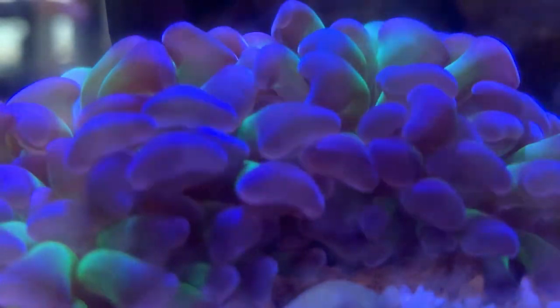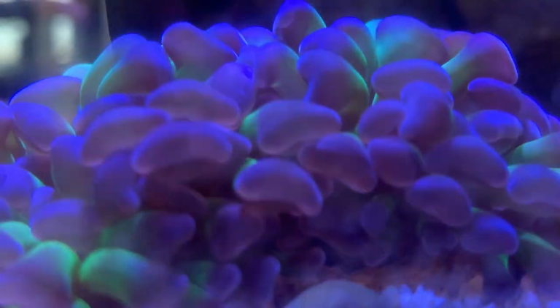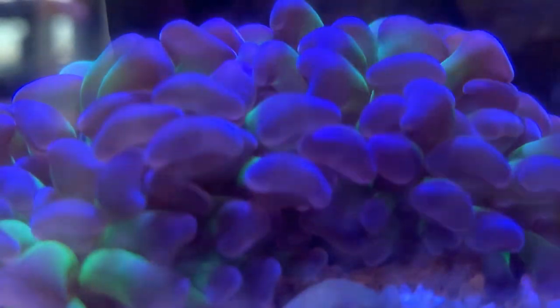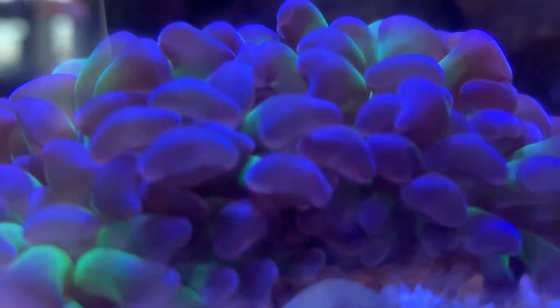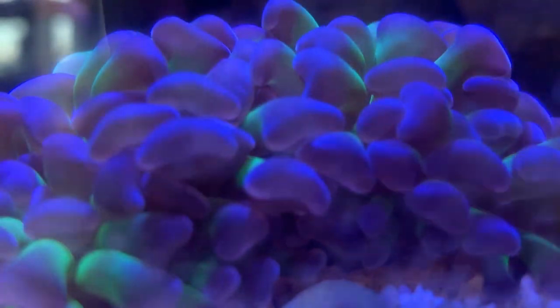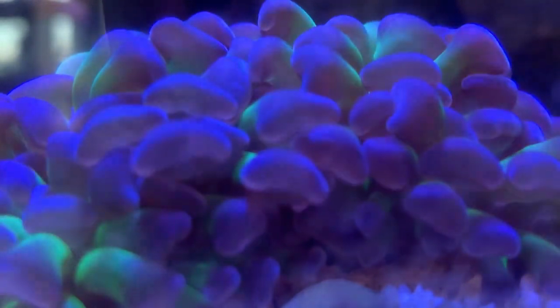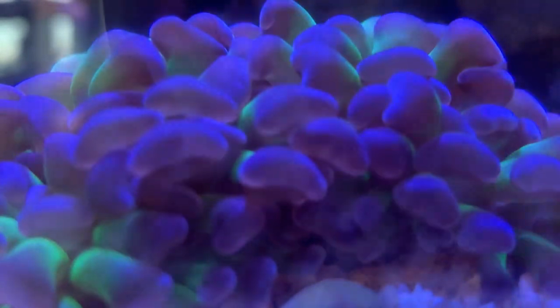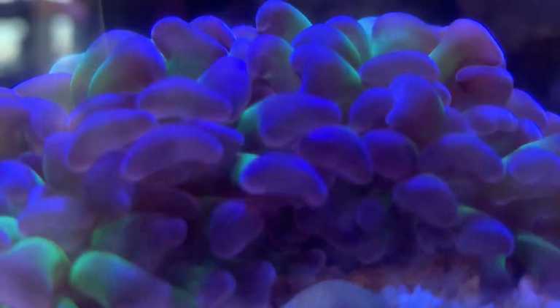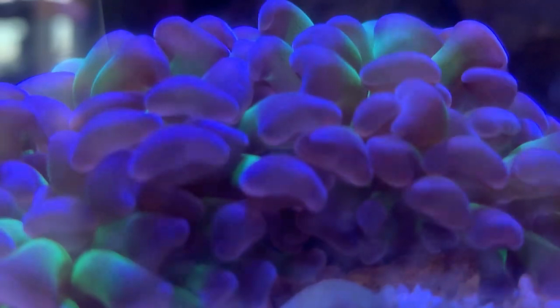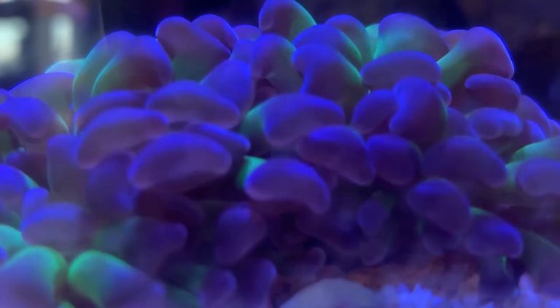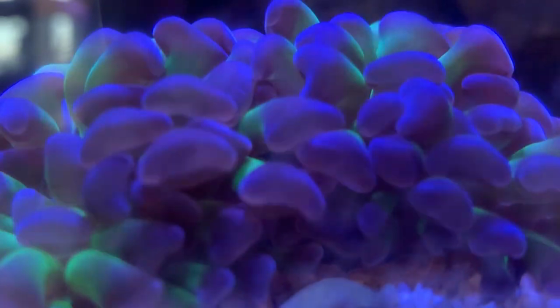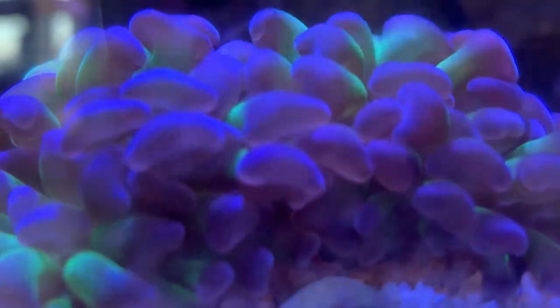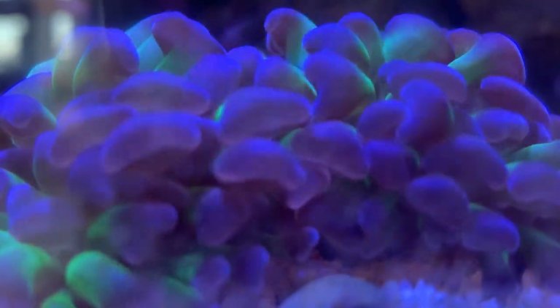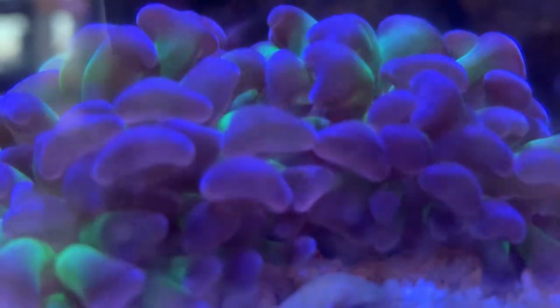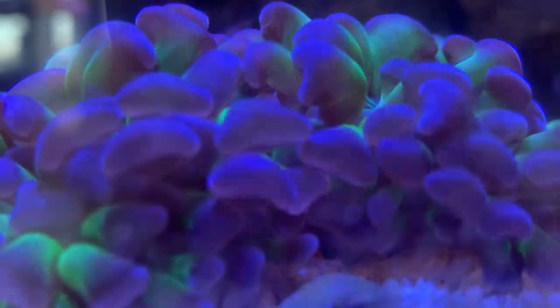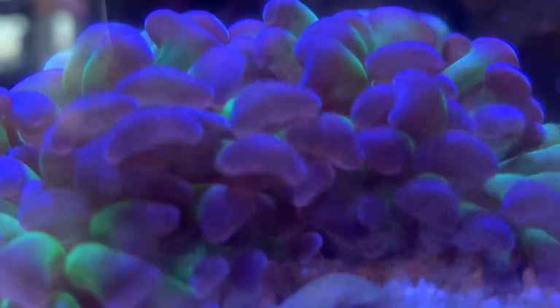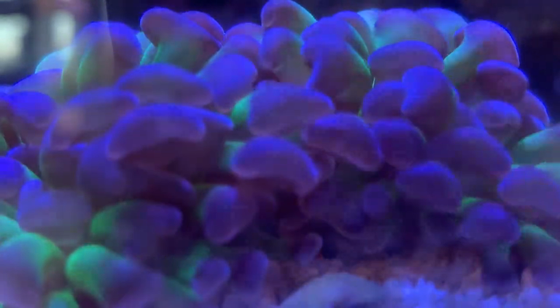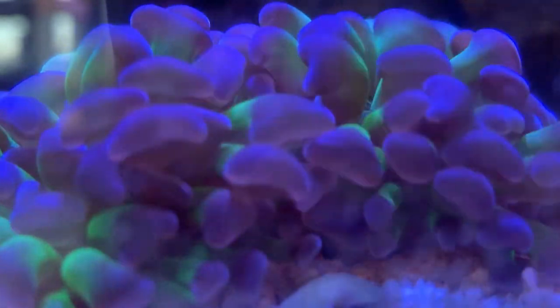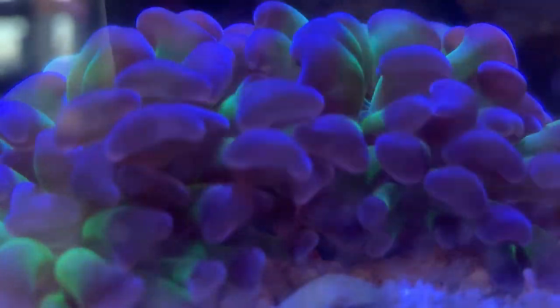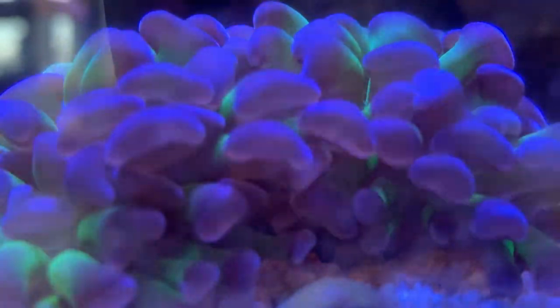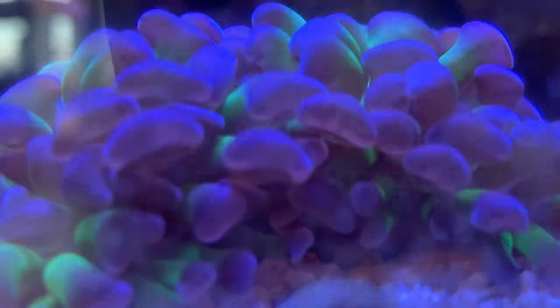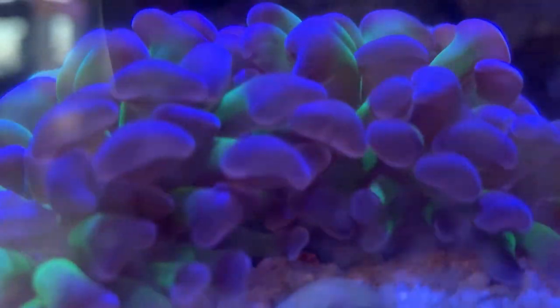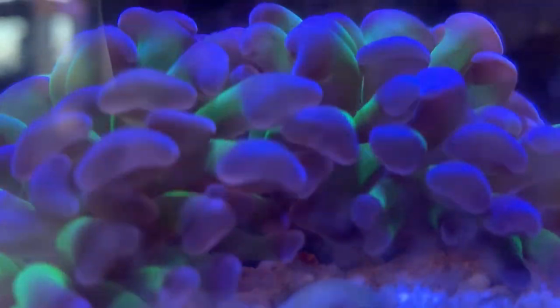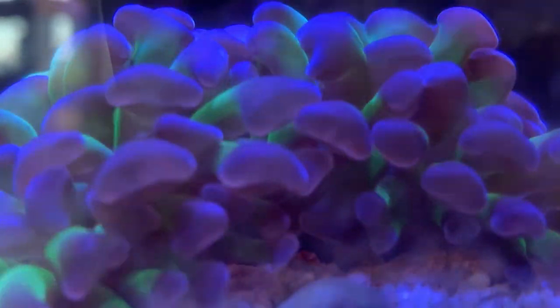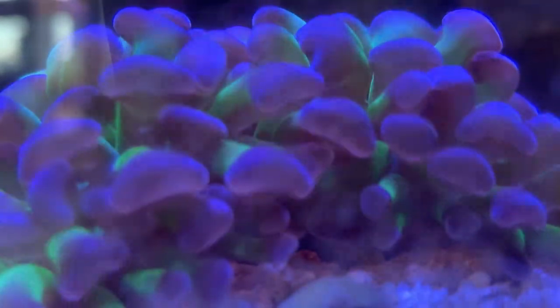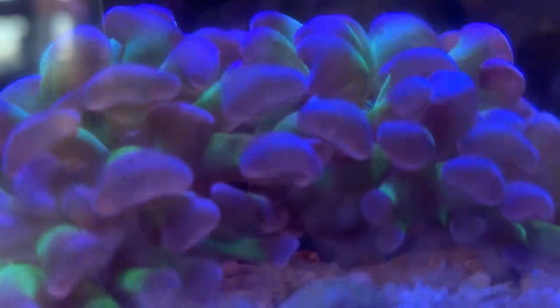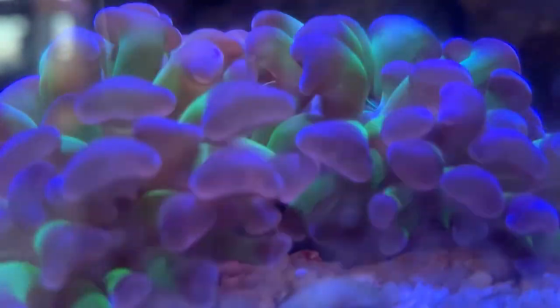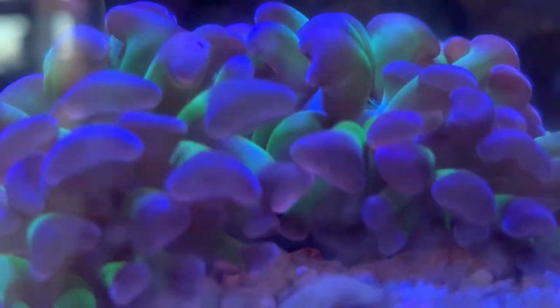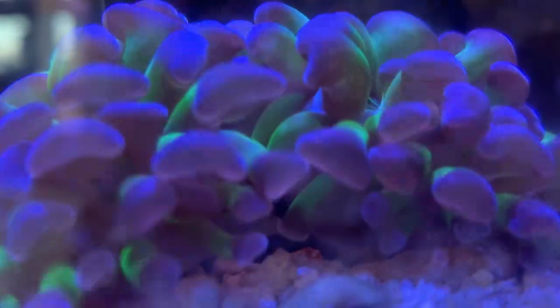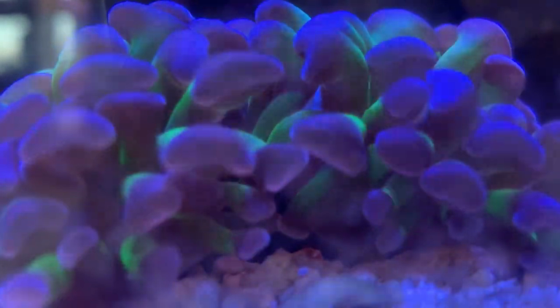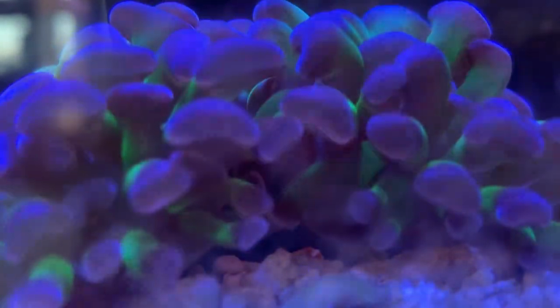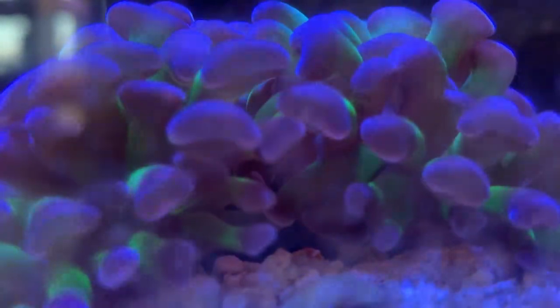It's Brock, and we got a brand new episode of All About, and today we're learning about a brand new coral. It is the Hammer Coral.